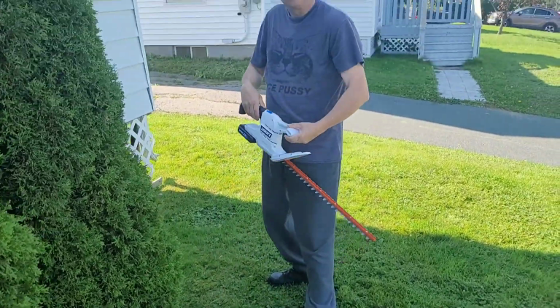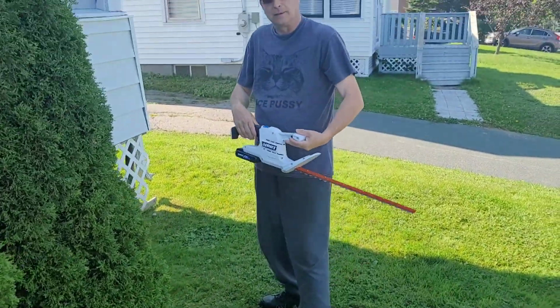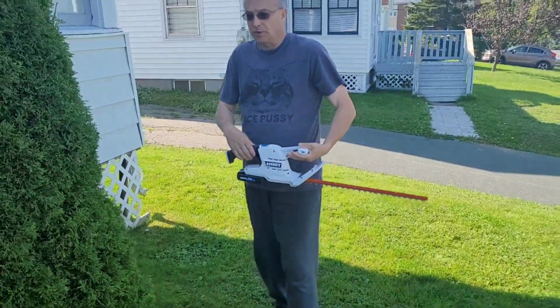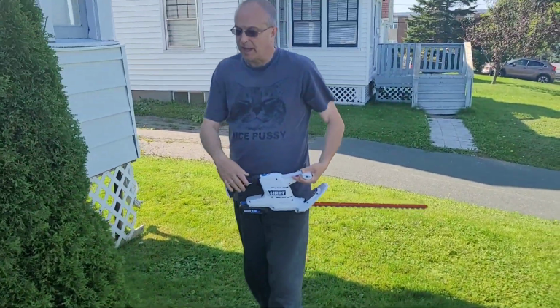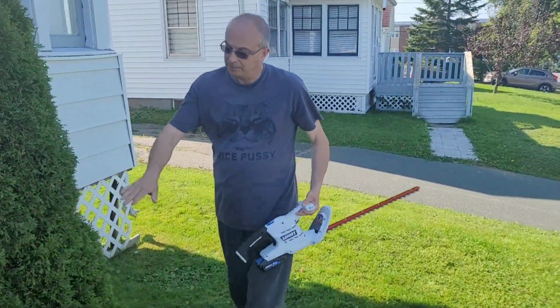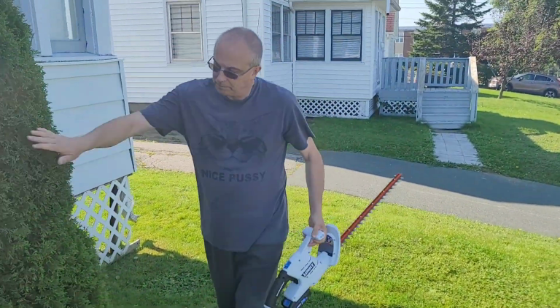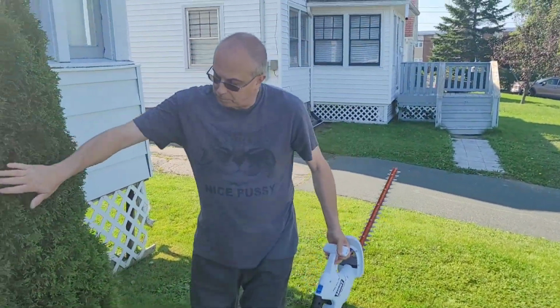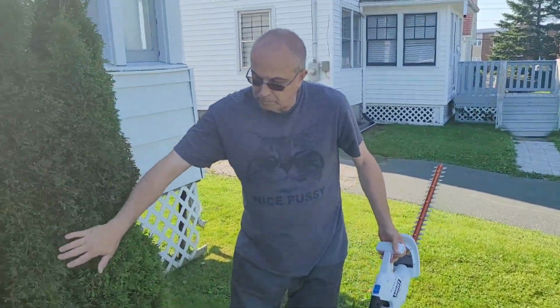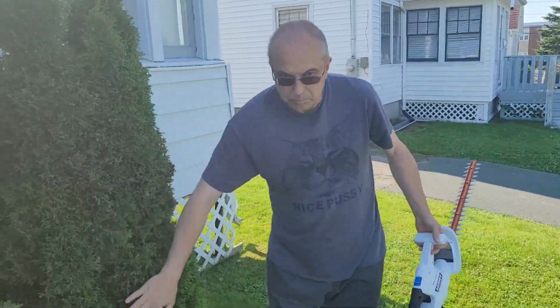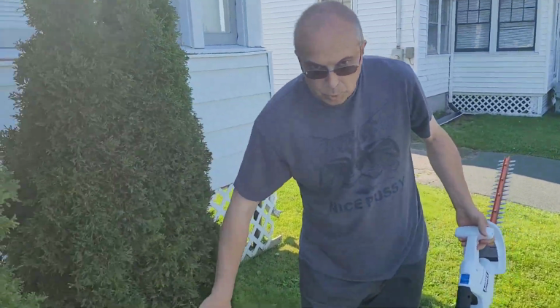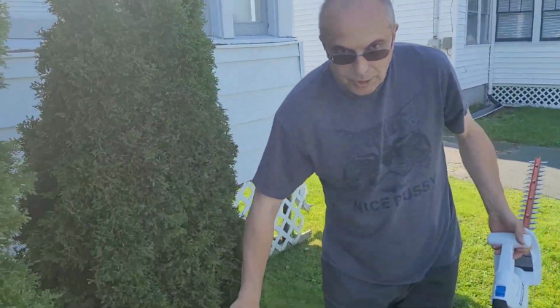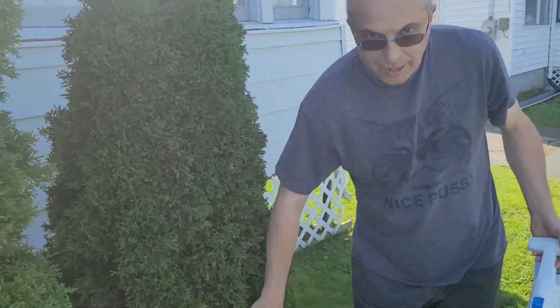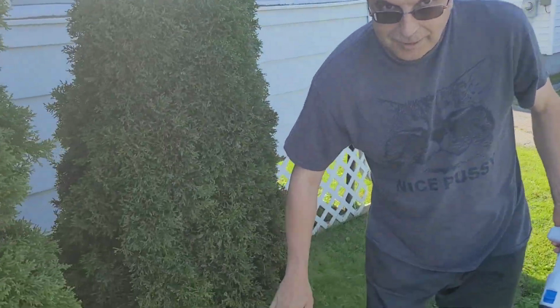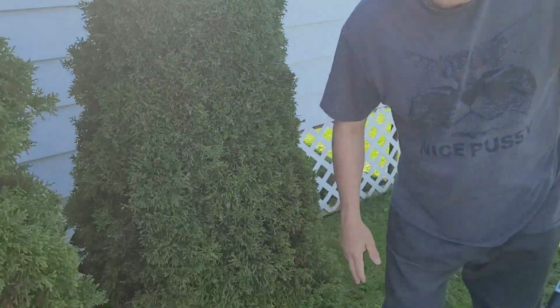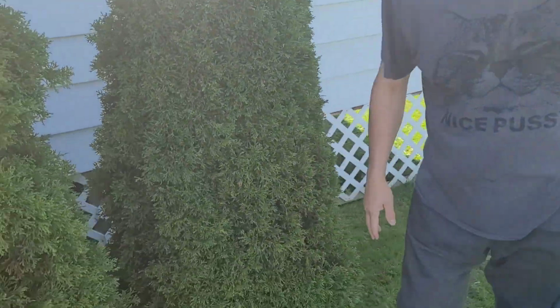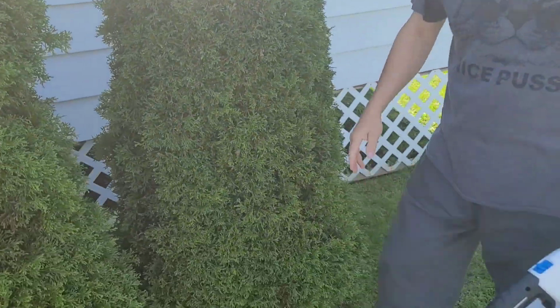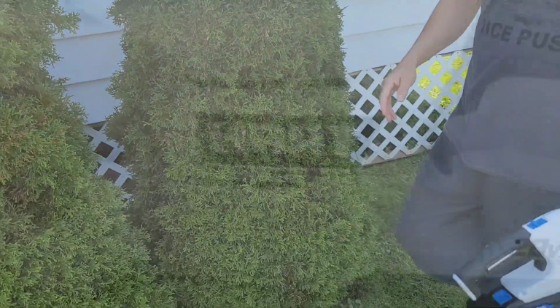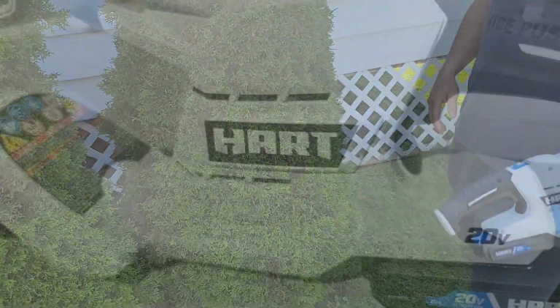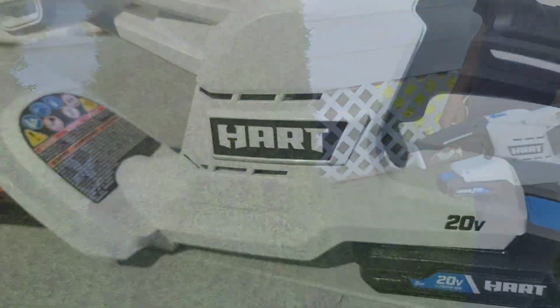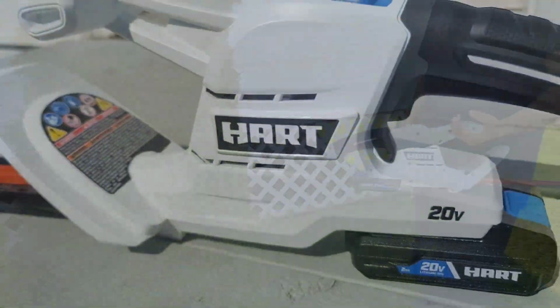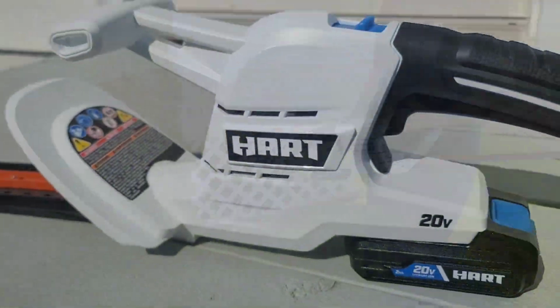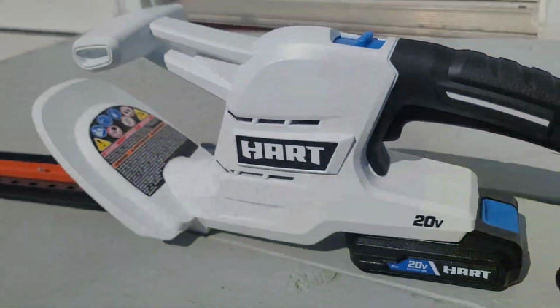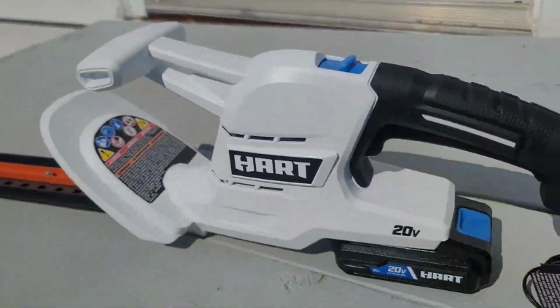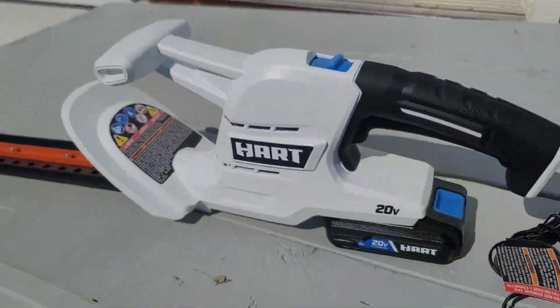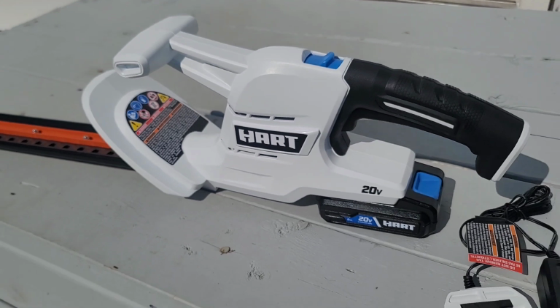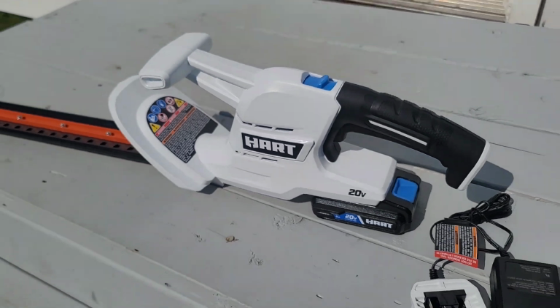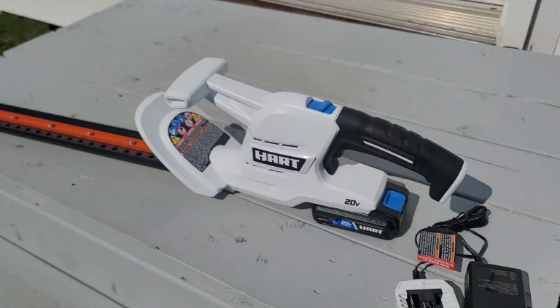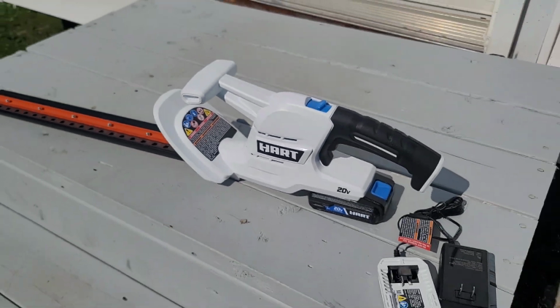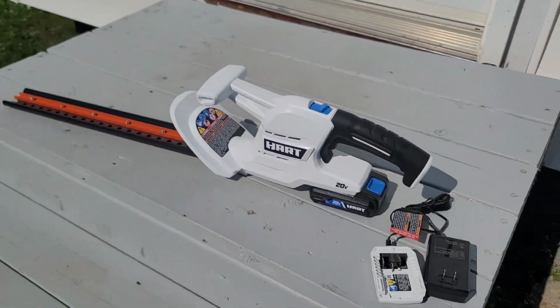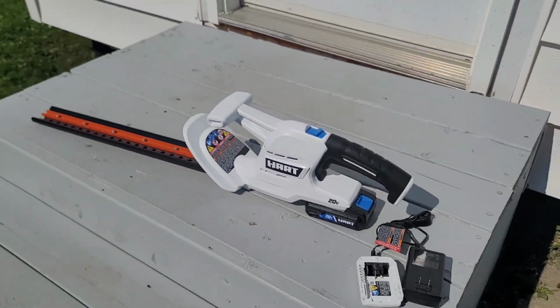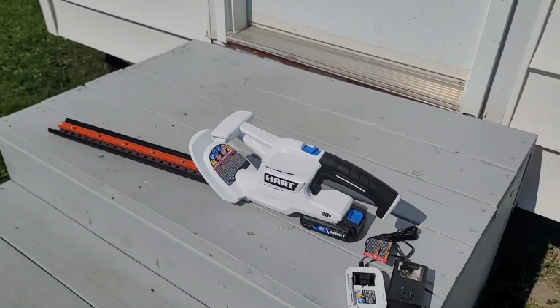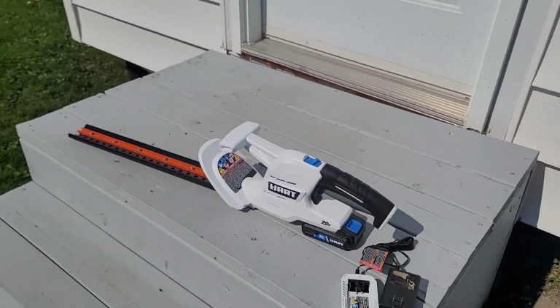Look at that. Beauty, eh? If you like this, check out these tools.